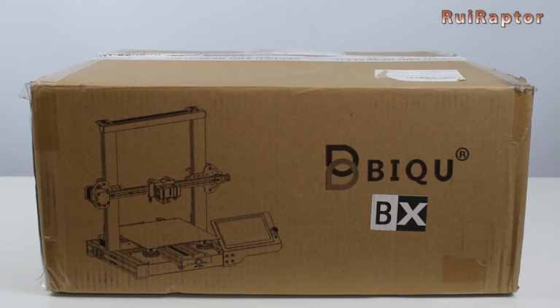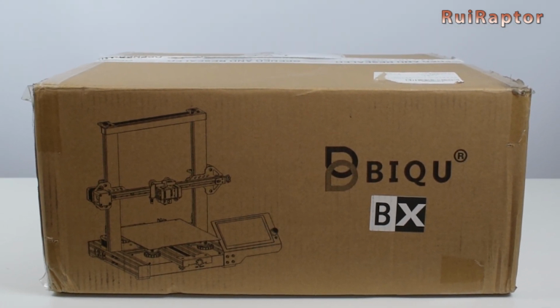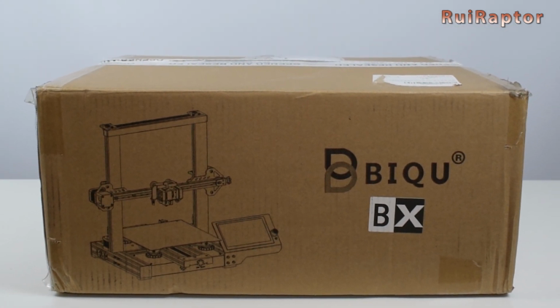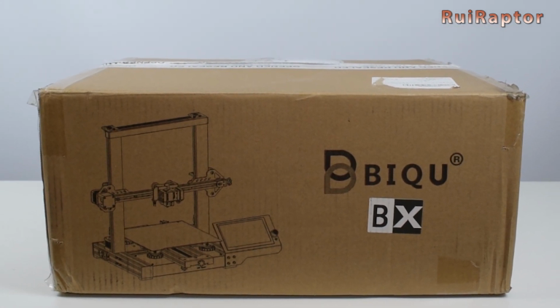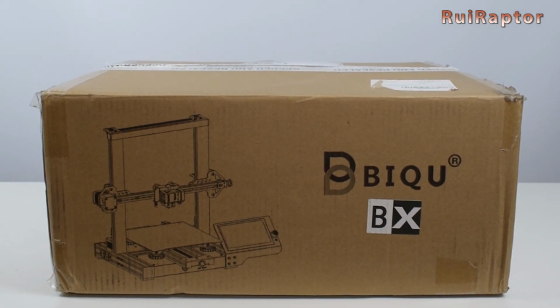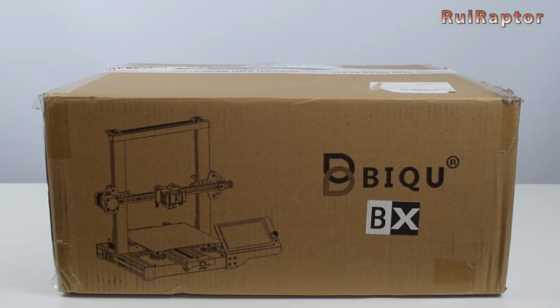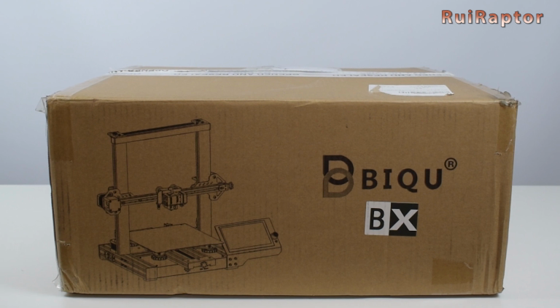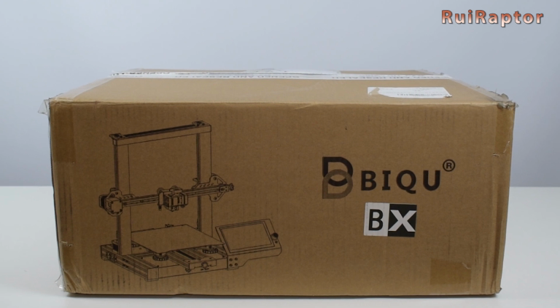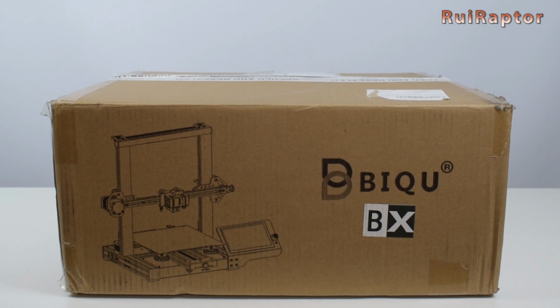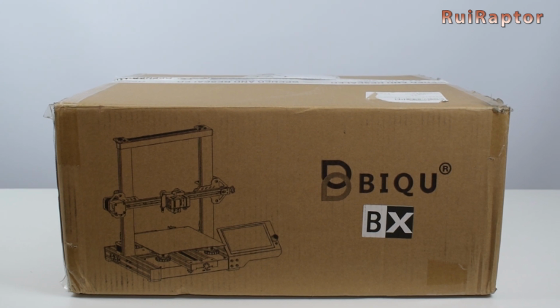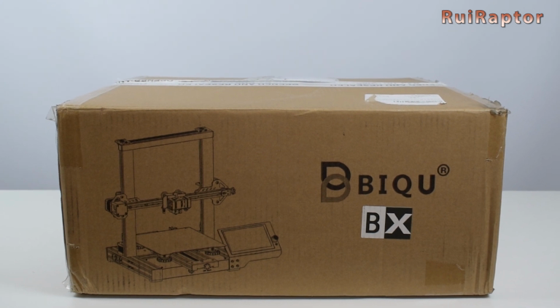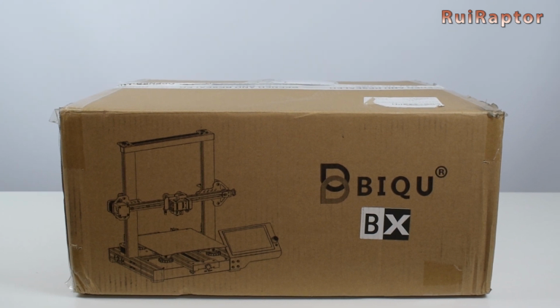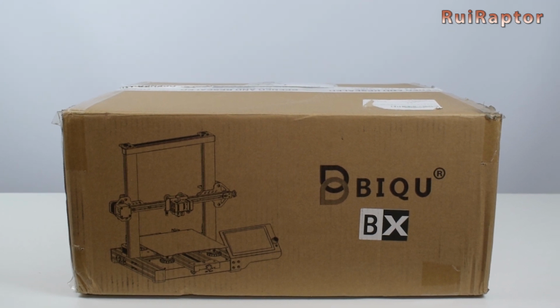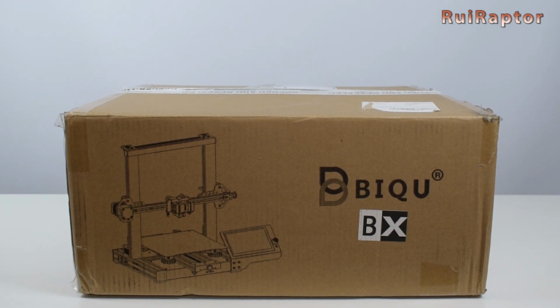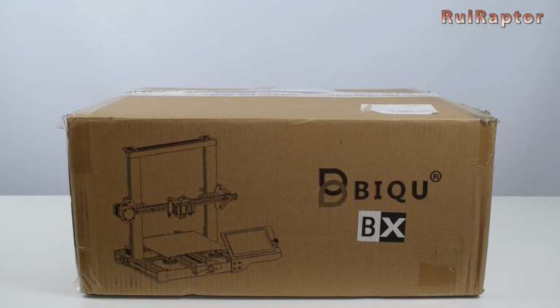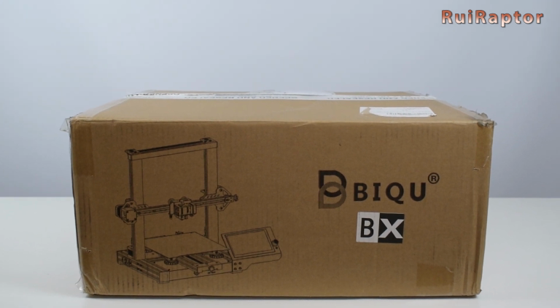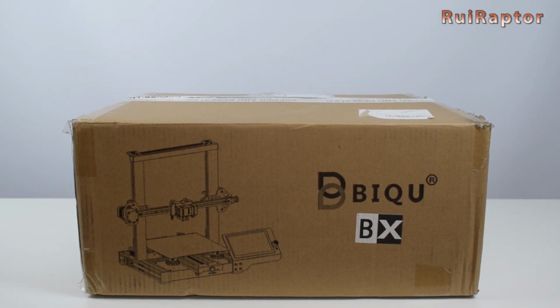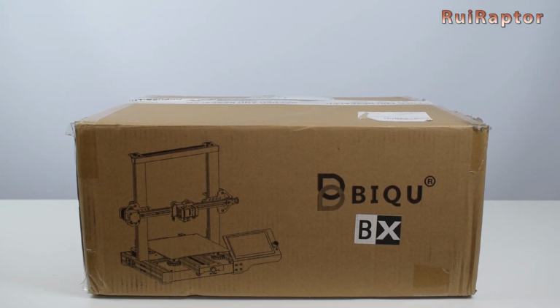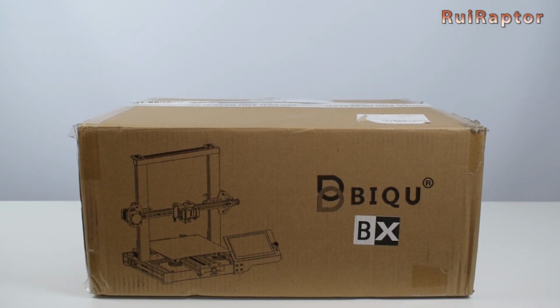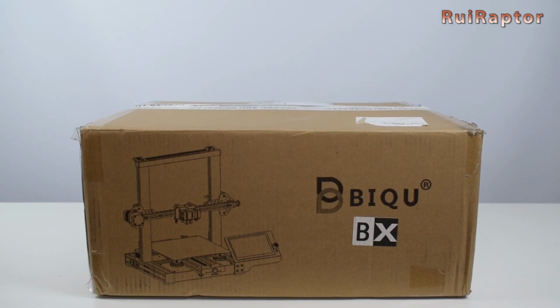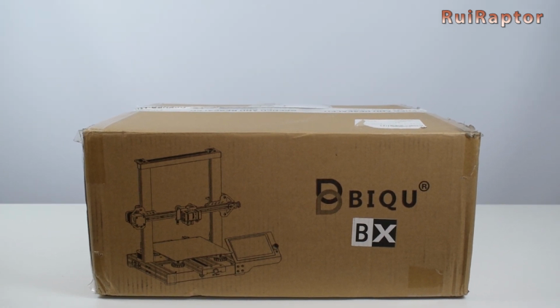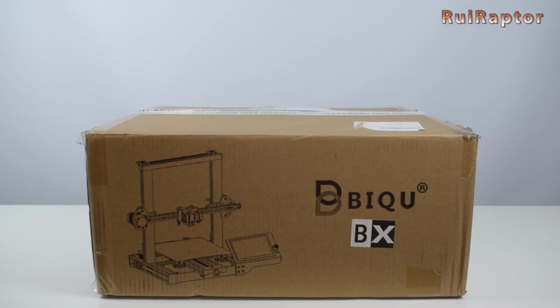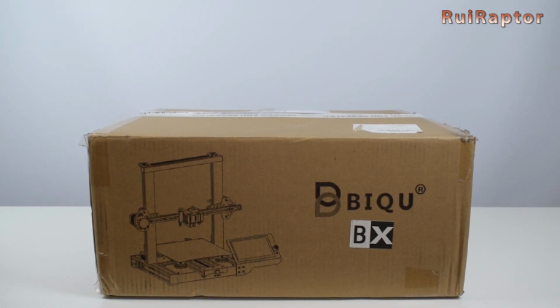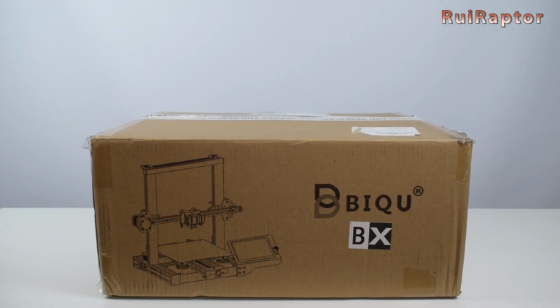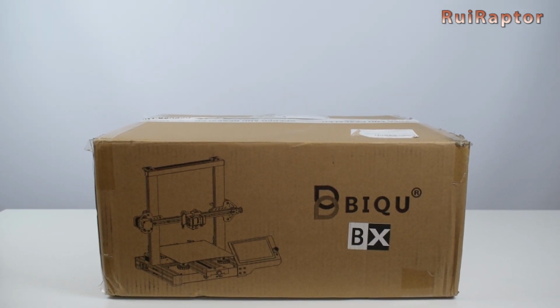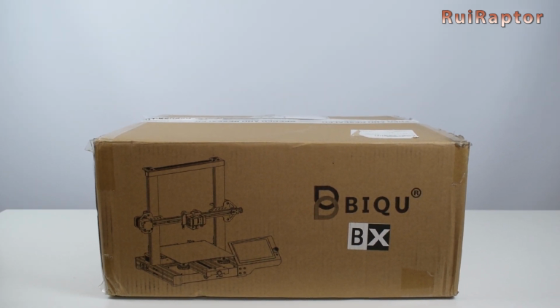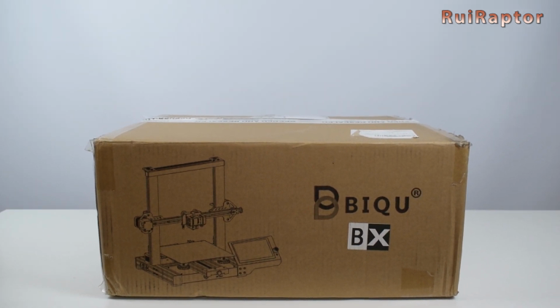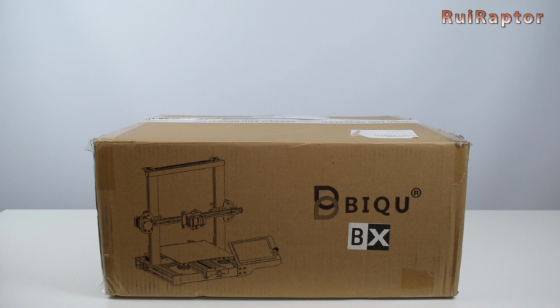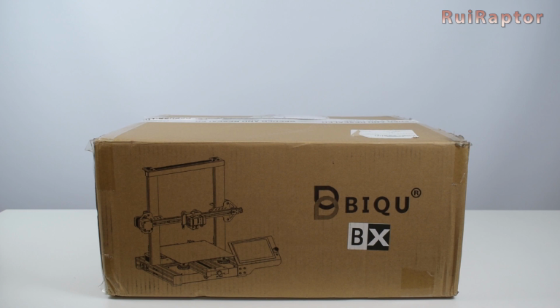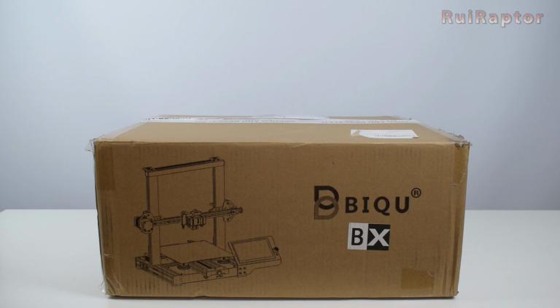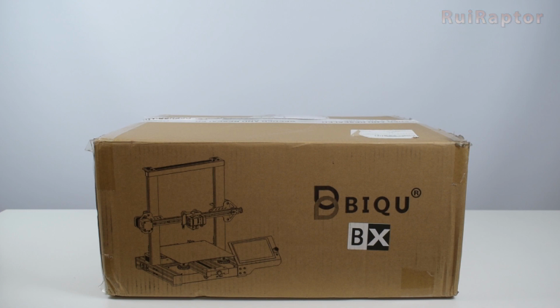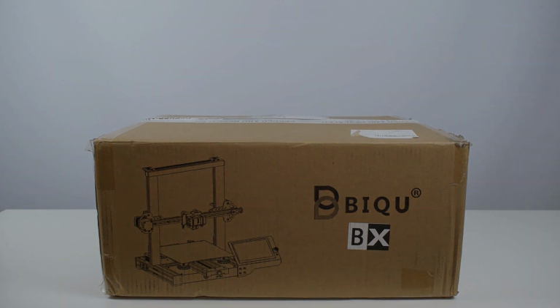In this video, we will unbox the printer and check all the components in detail. If you want to know more, then stay tuned!